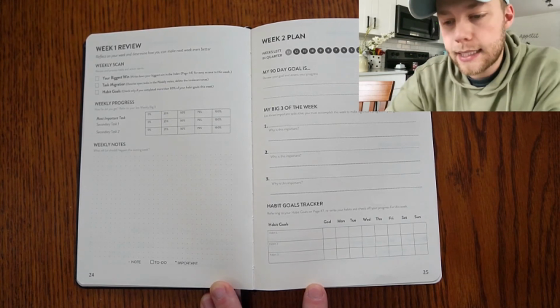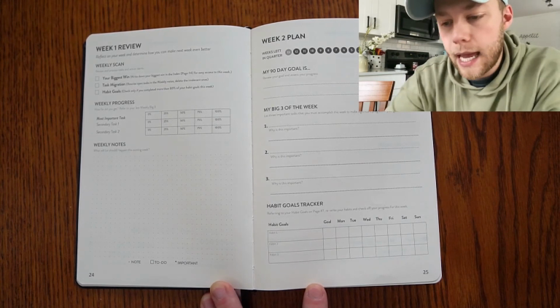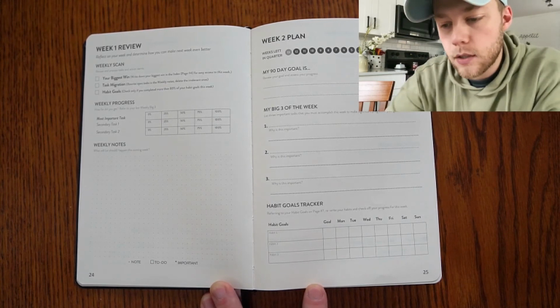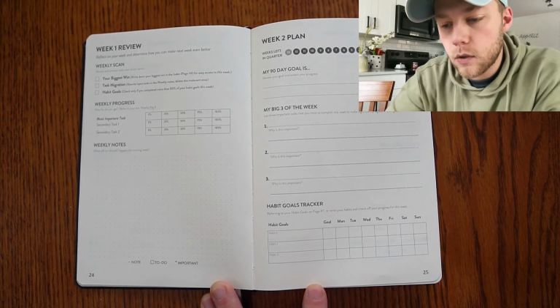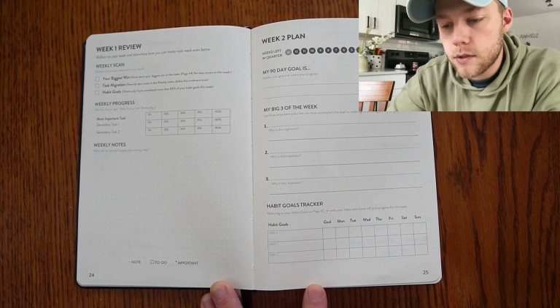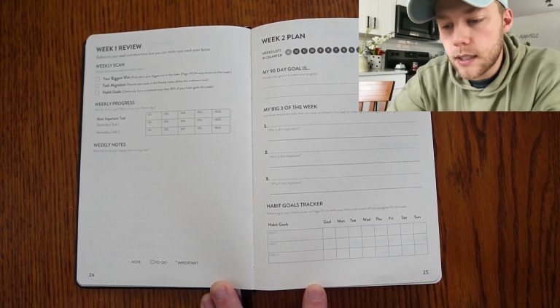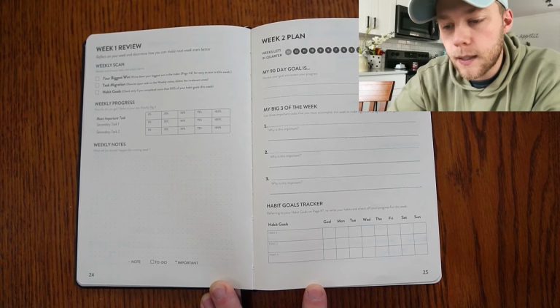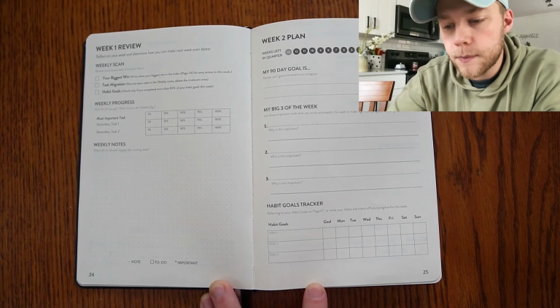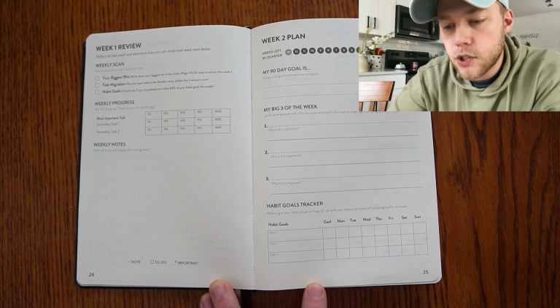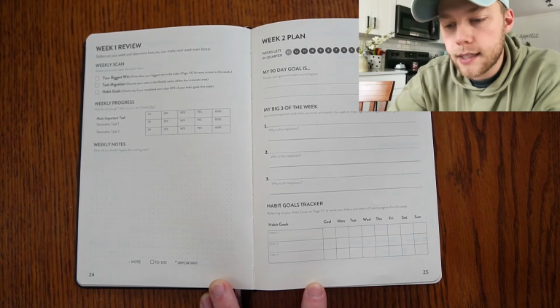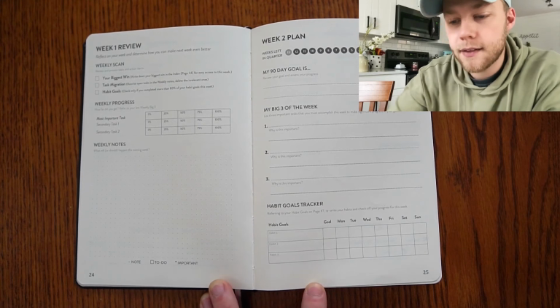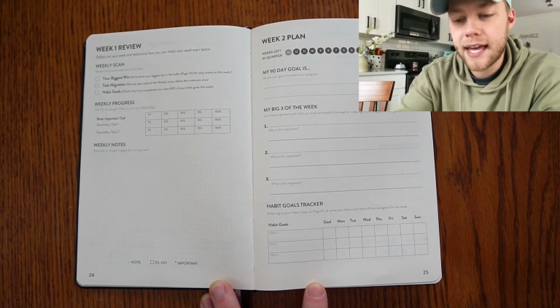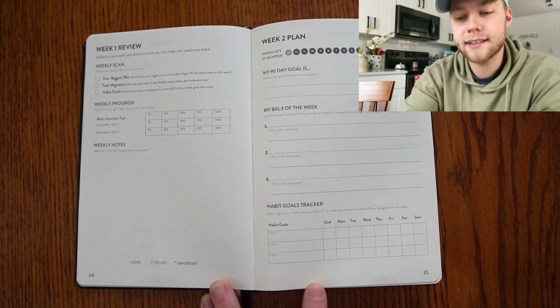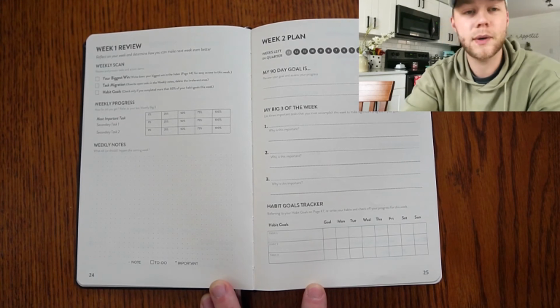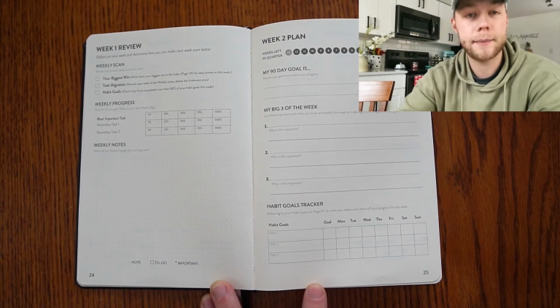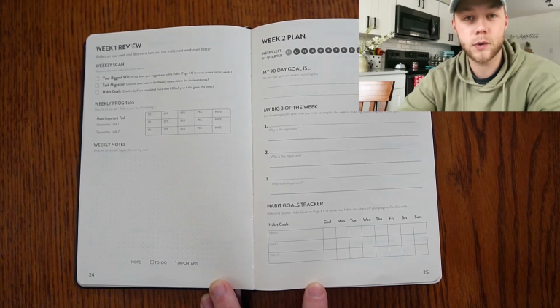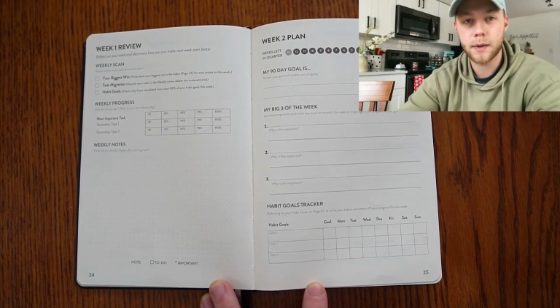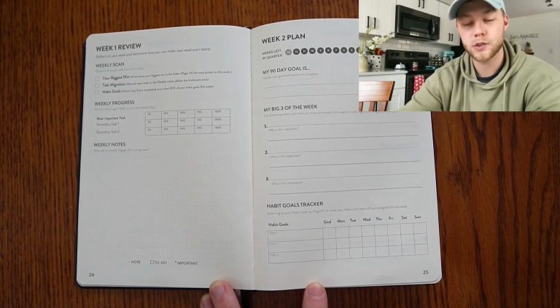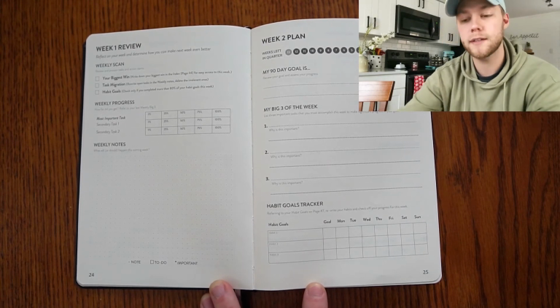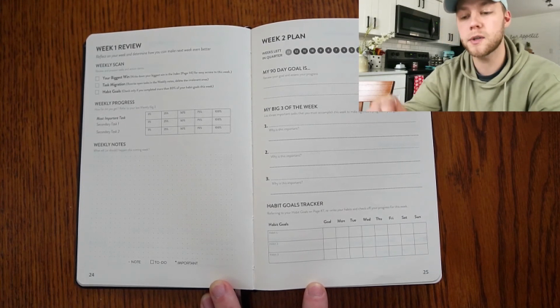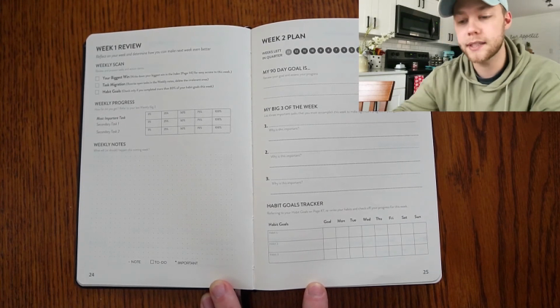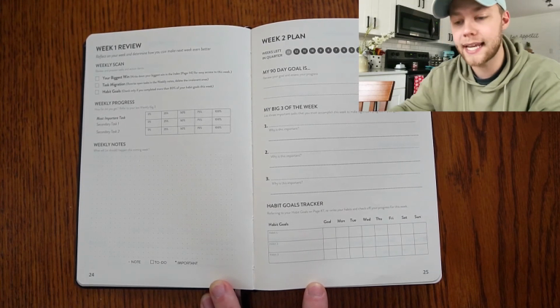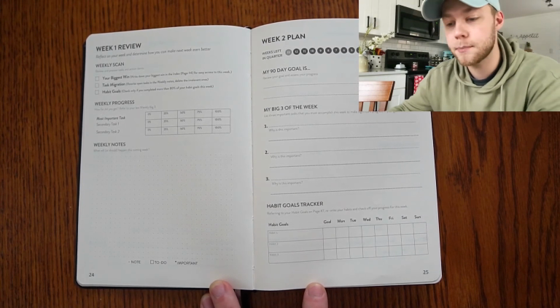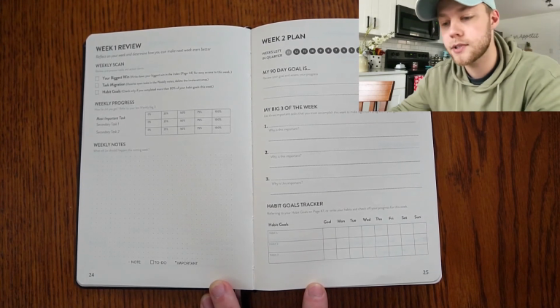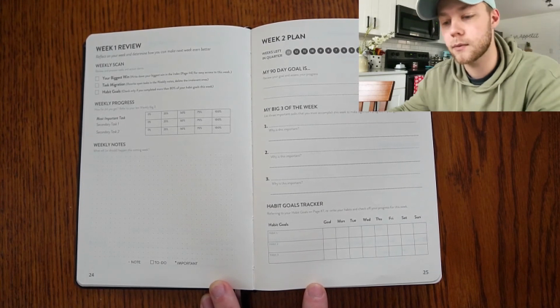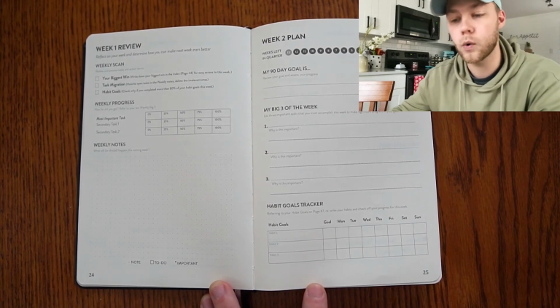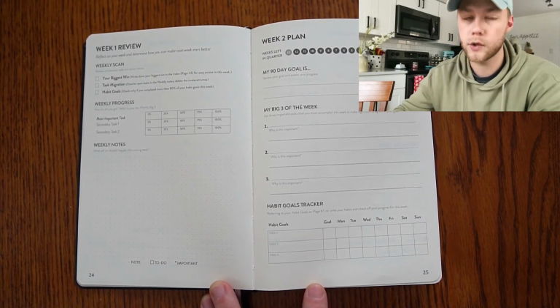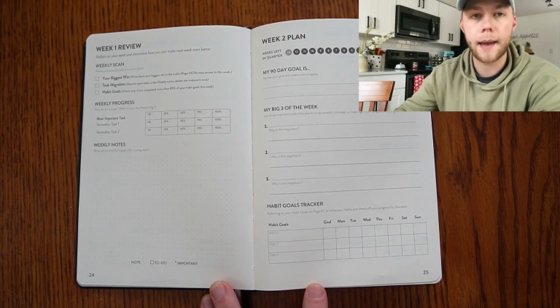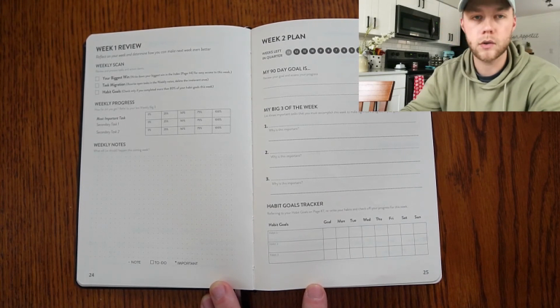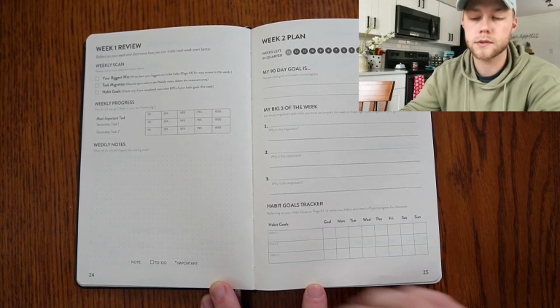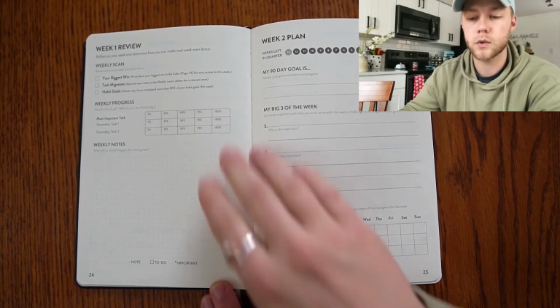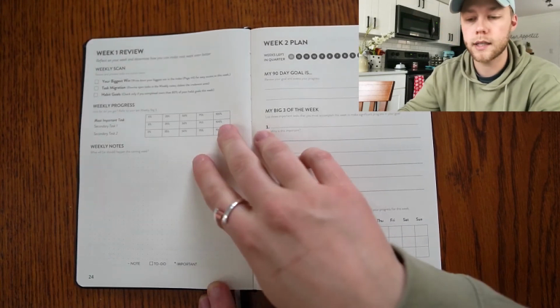And then habit goals — check that little habit goals box only if you completed 80% or more of your habit goals for the week.